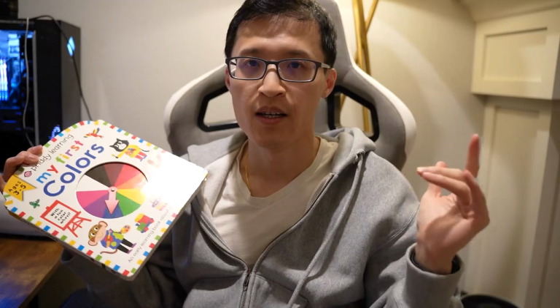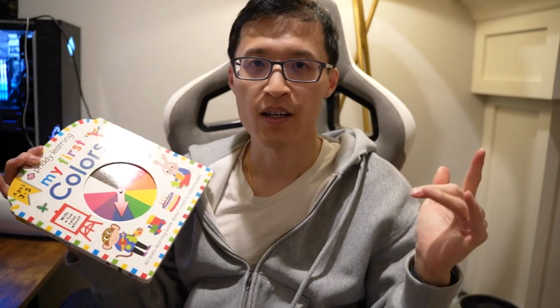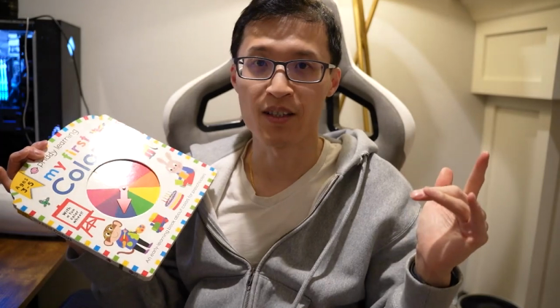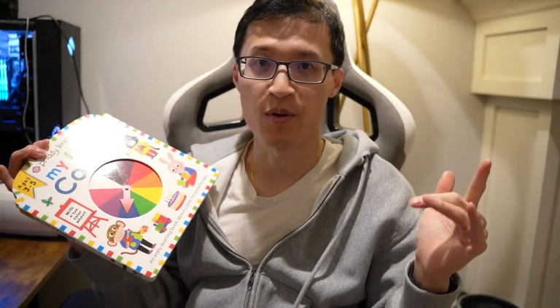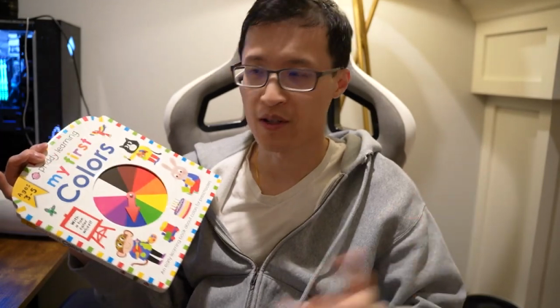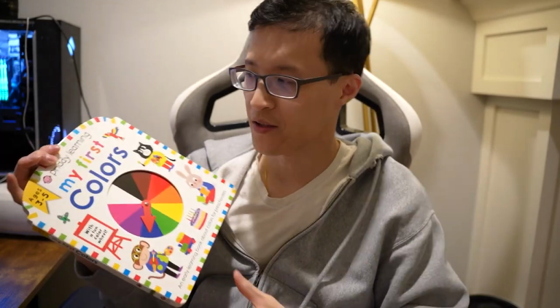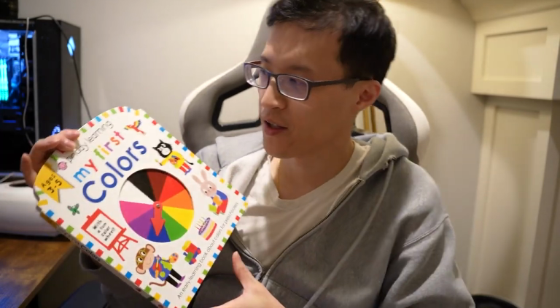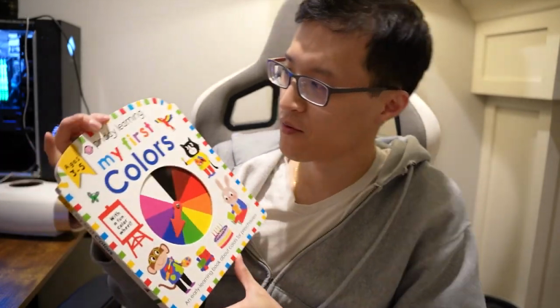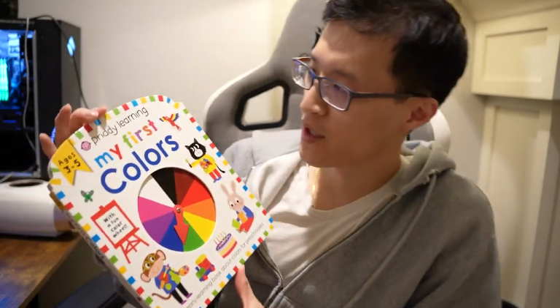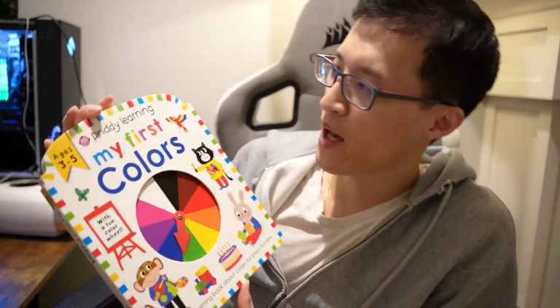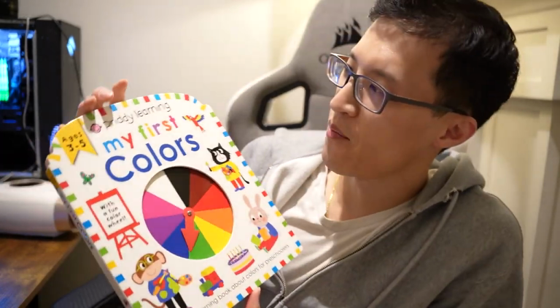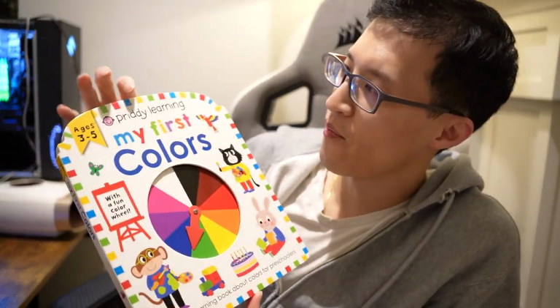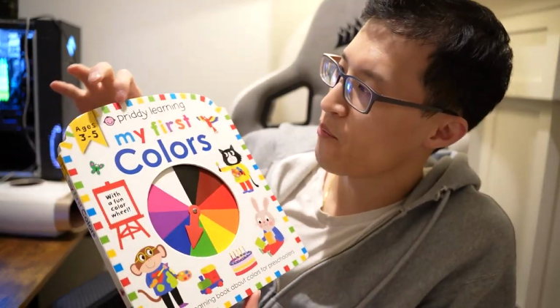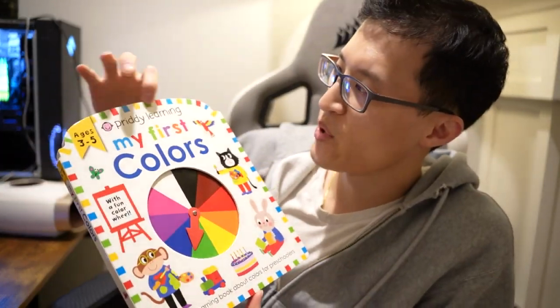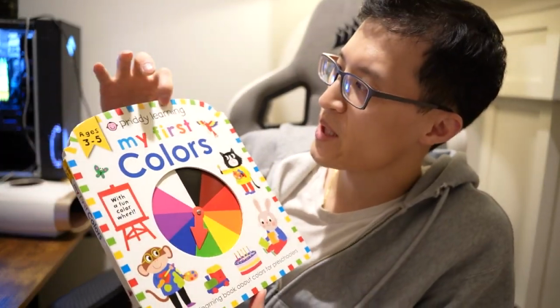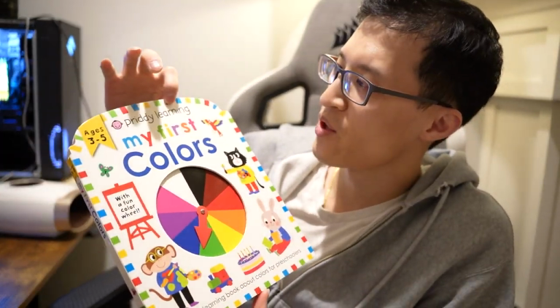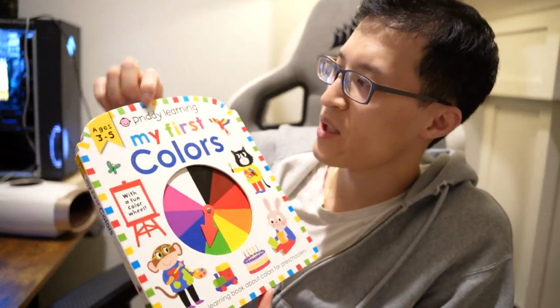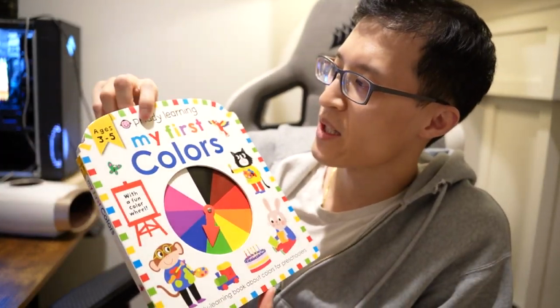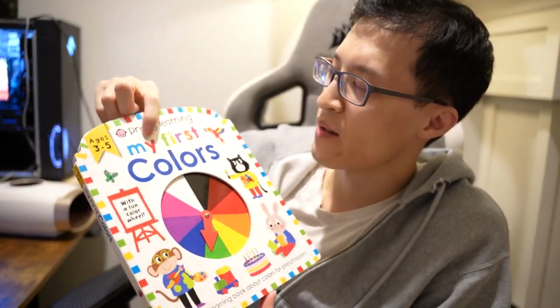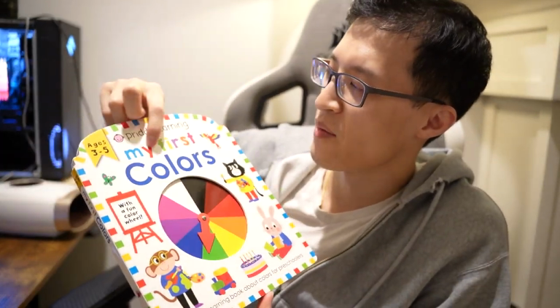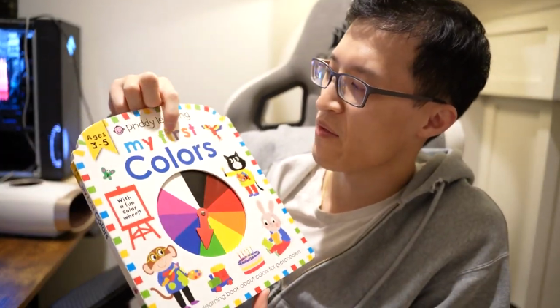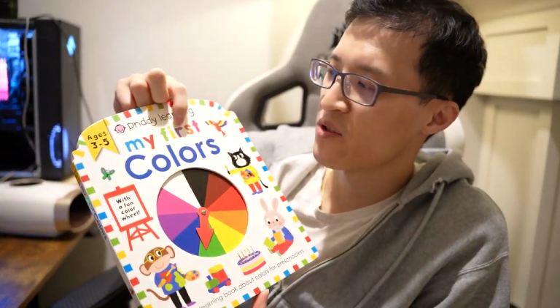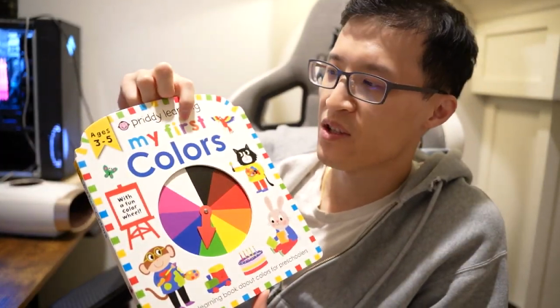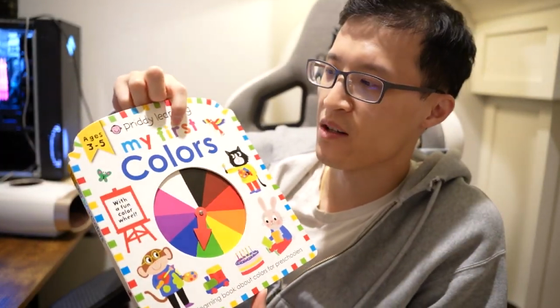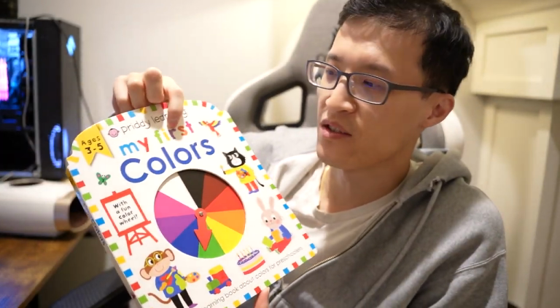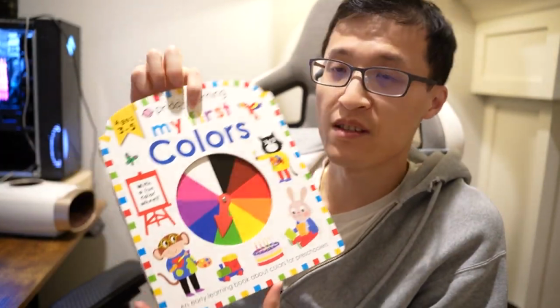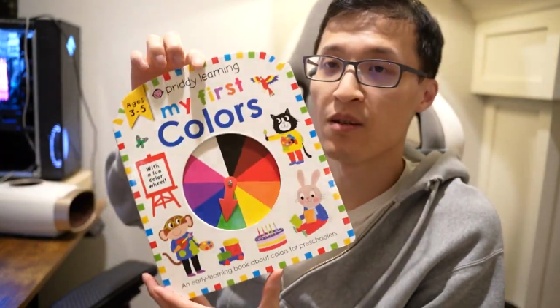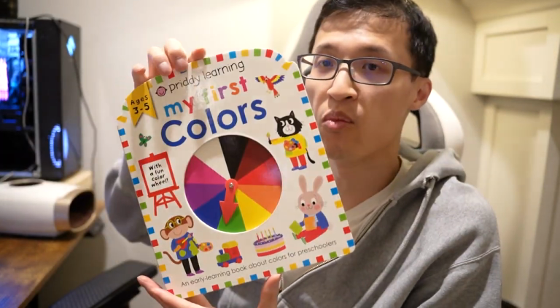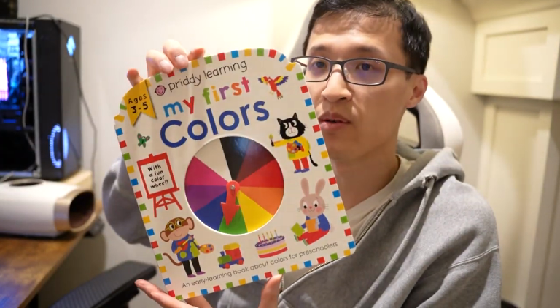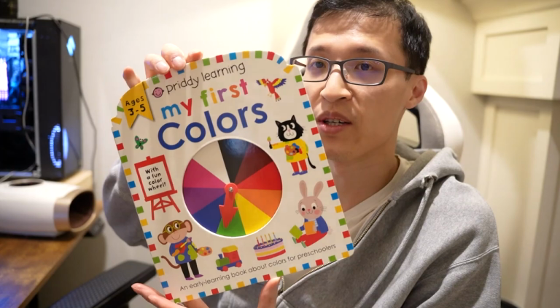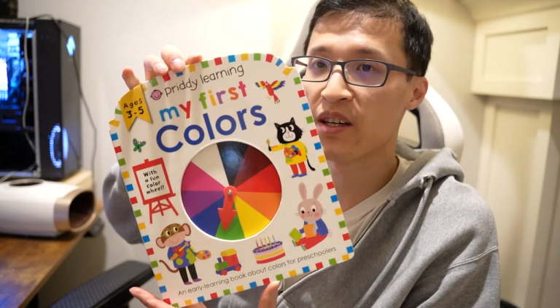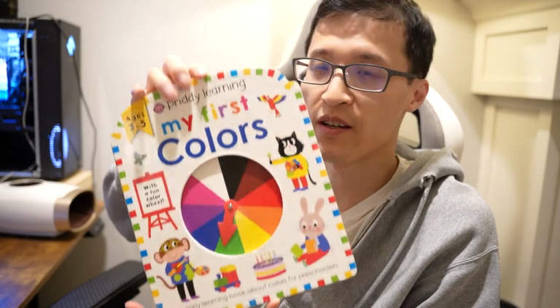Hey guys, Paul here, and today we're looking at Pretty Learning, my first colors board book here.